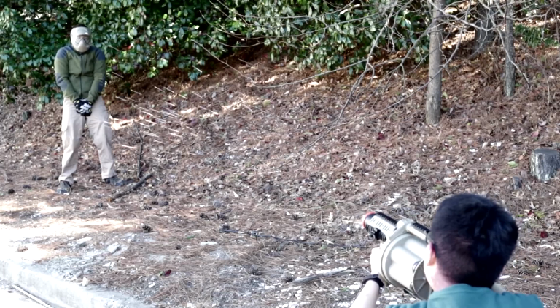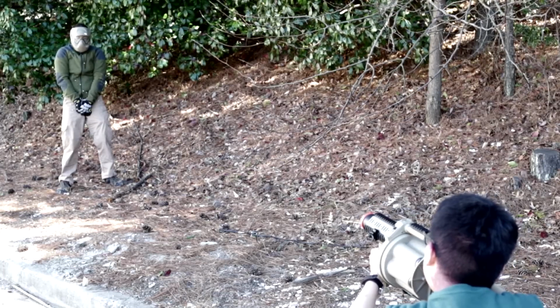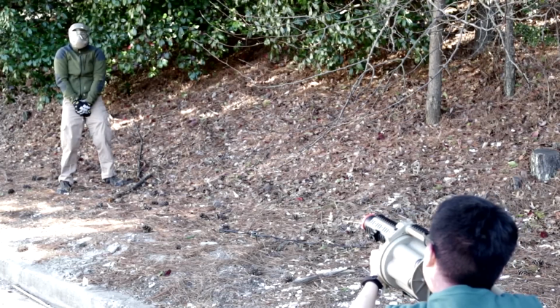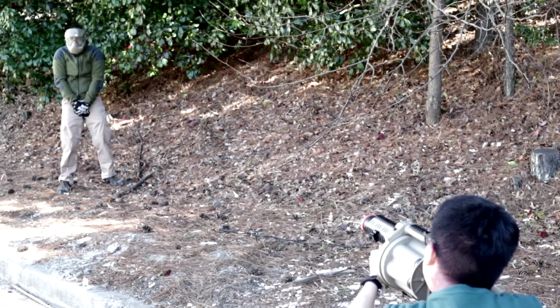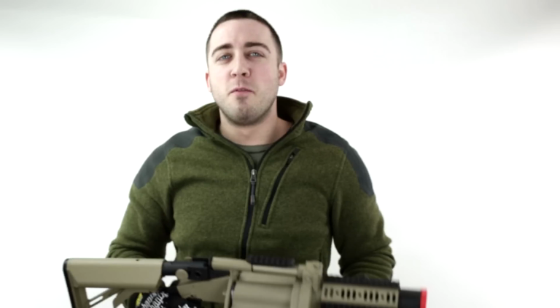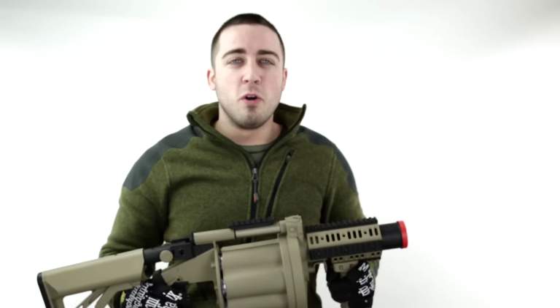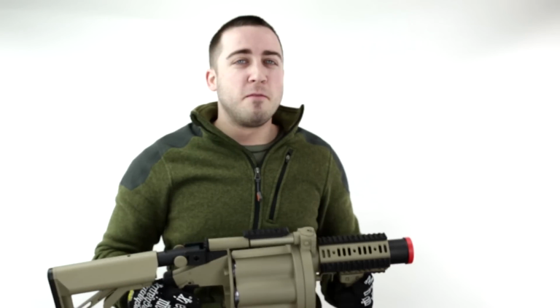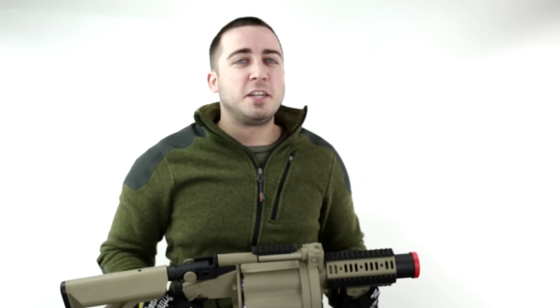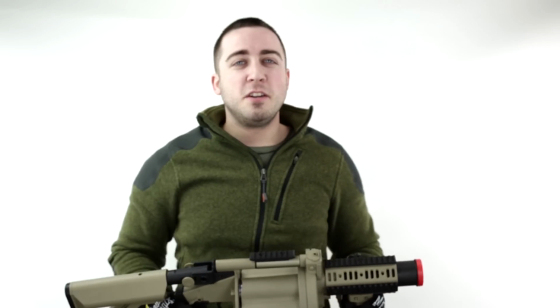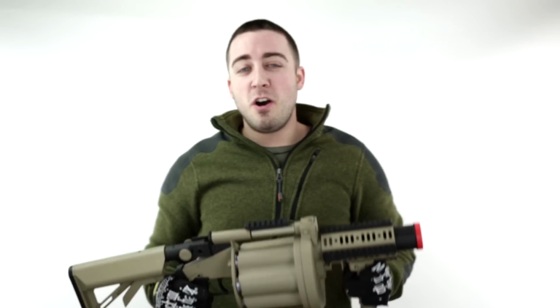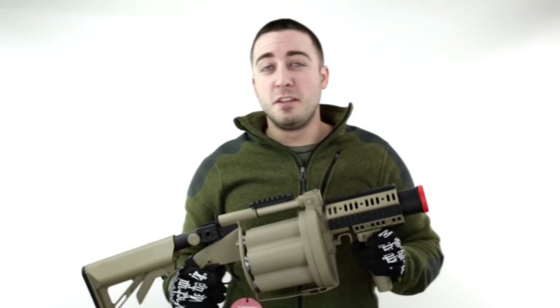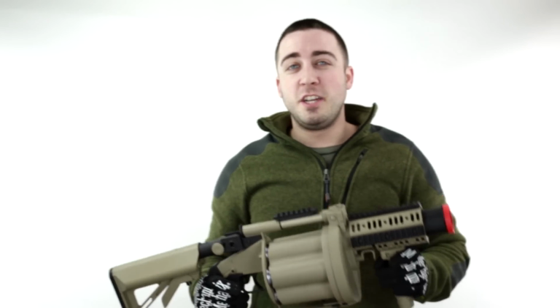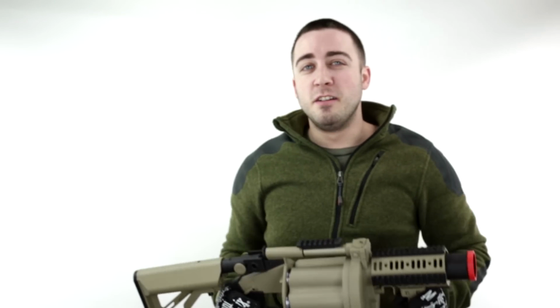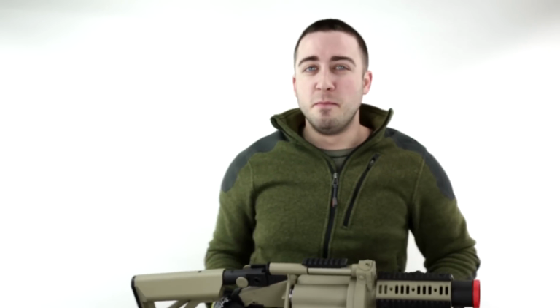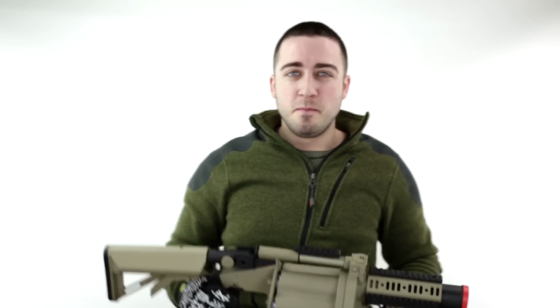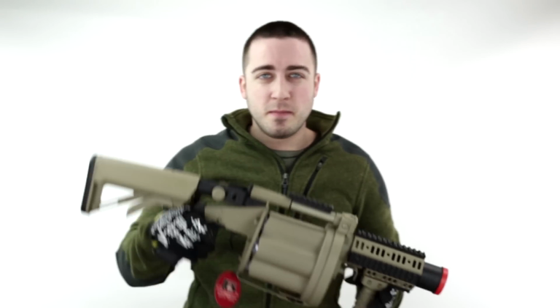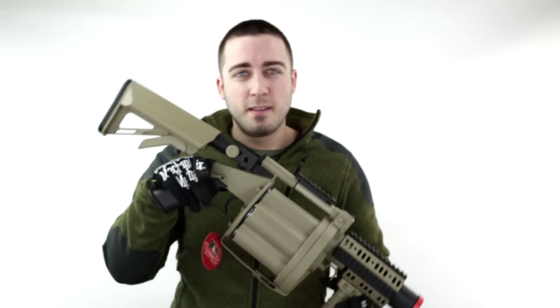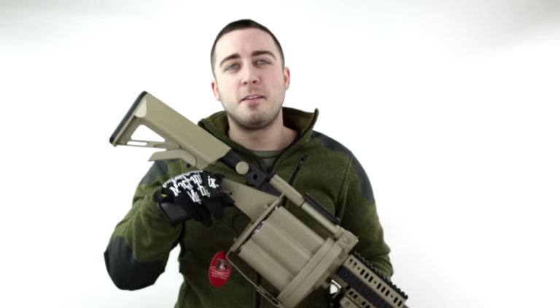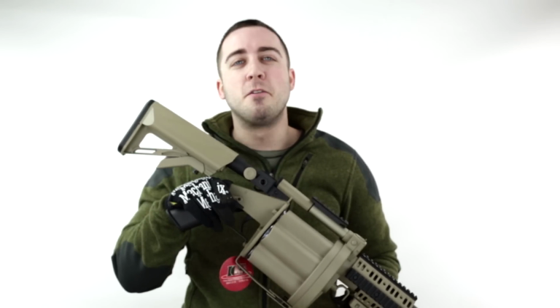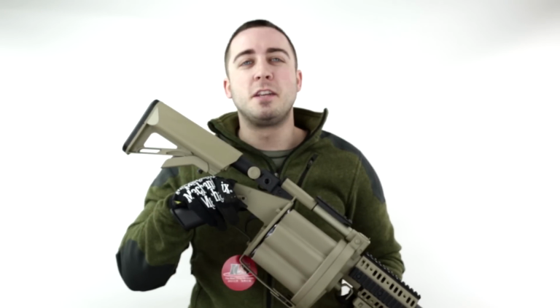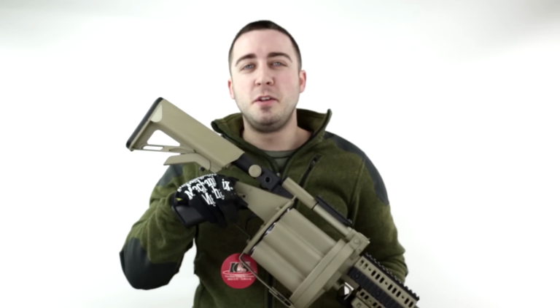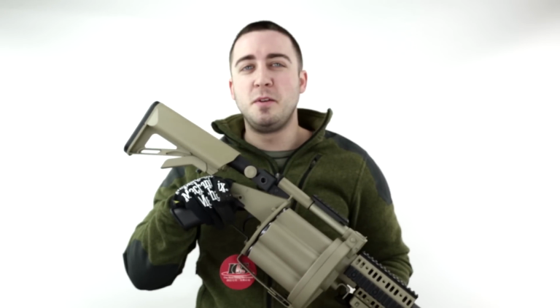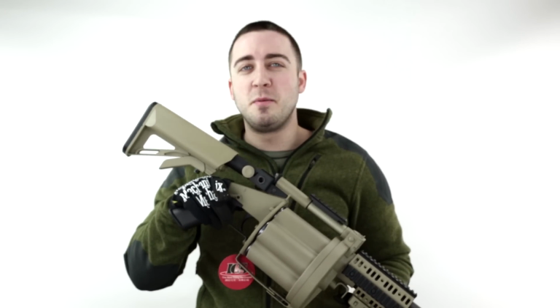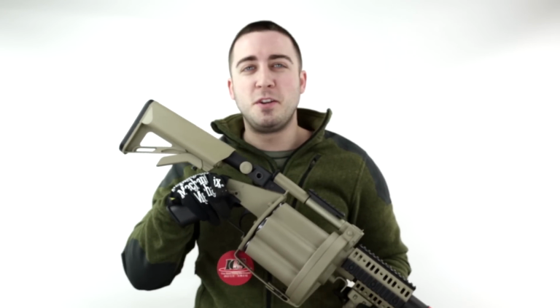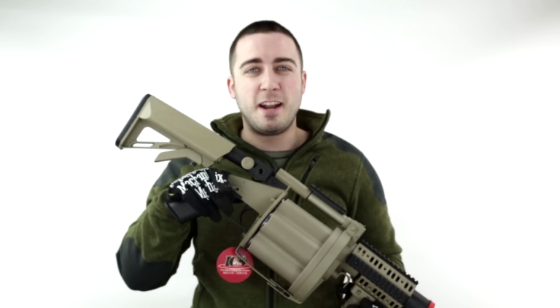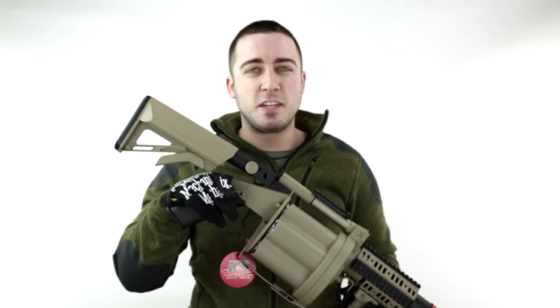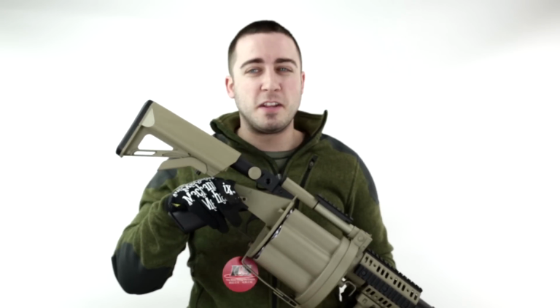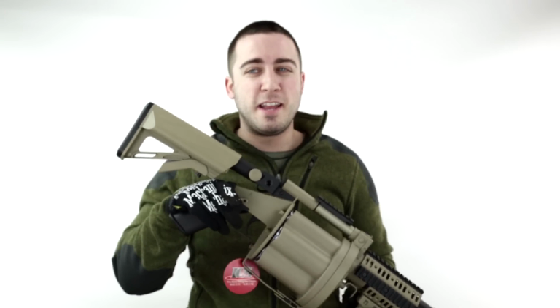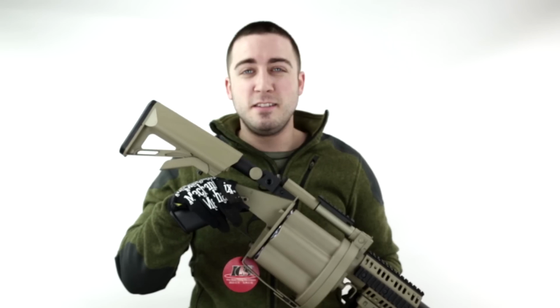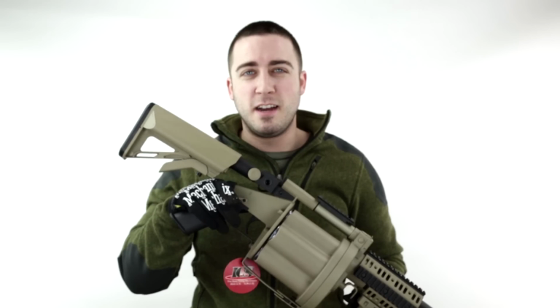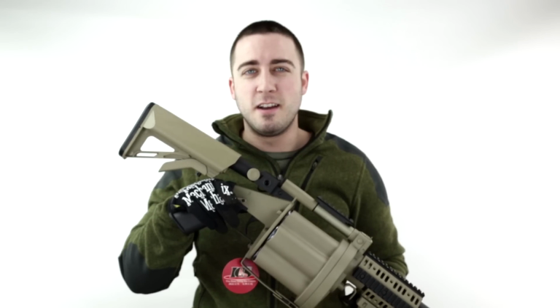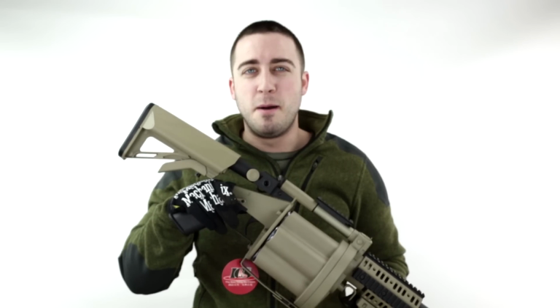For more information on the GLM, go to www.airsoftatlanta.com.